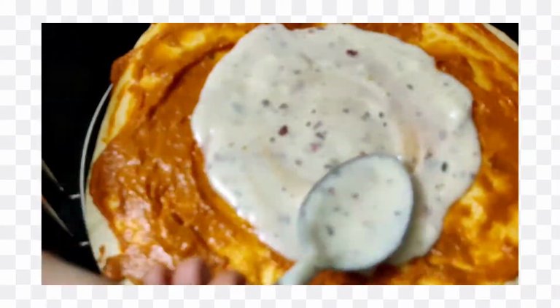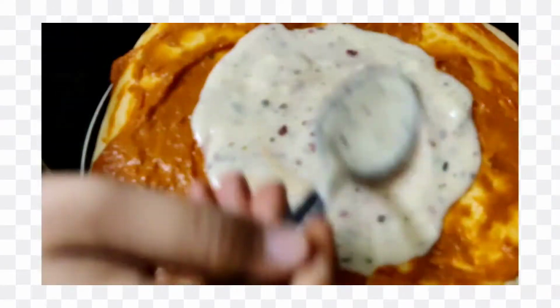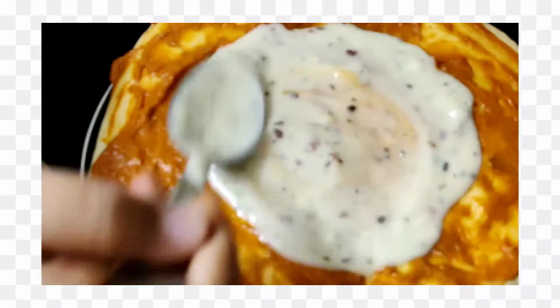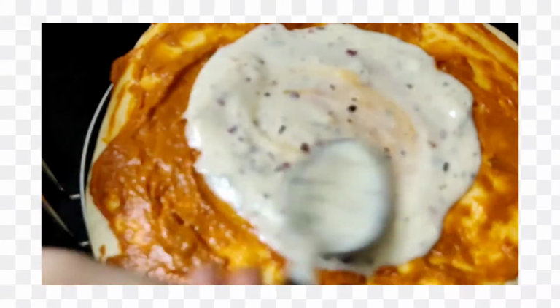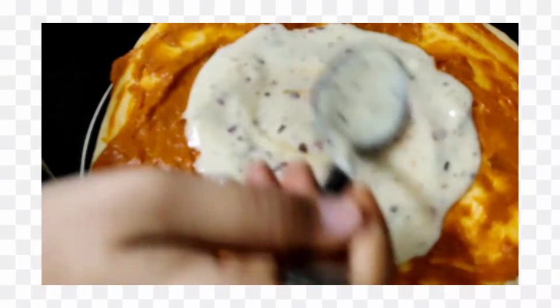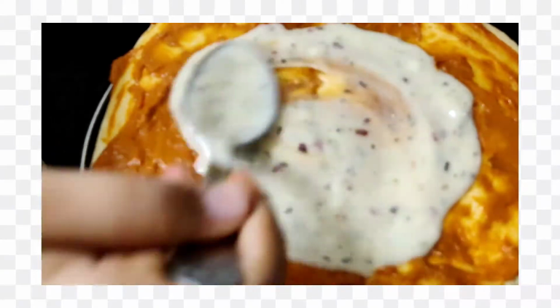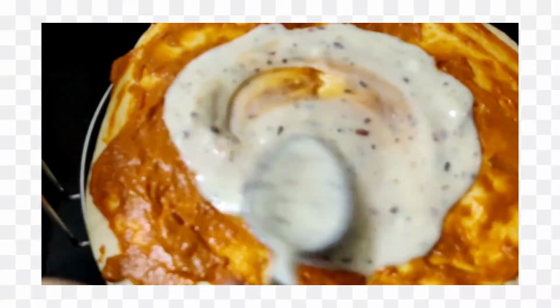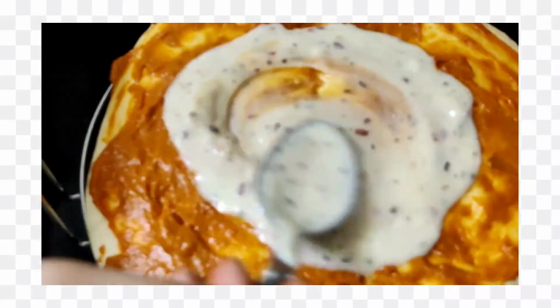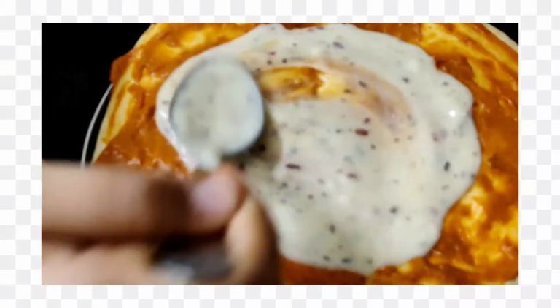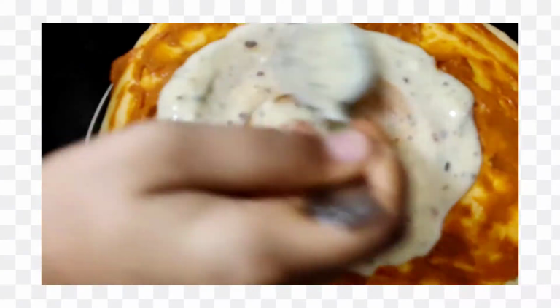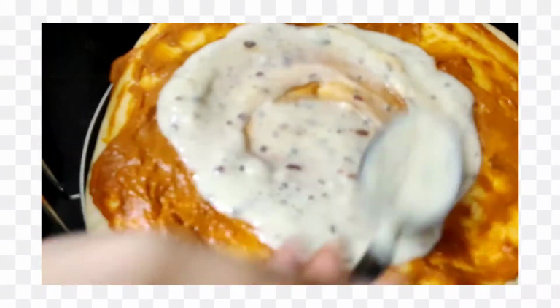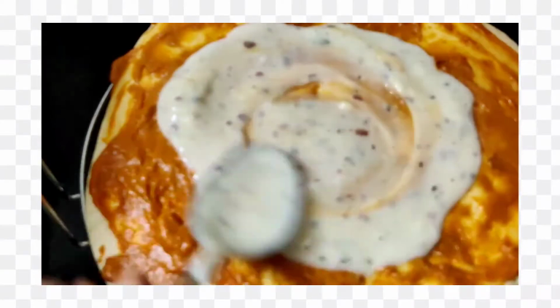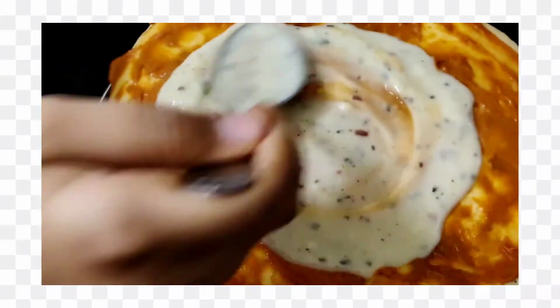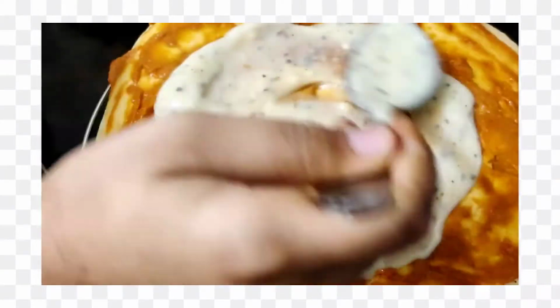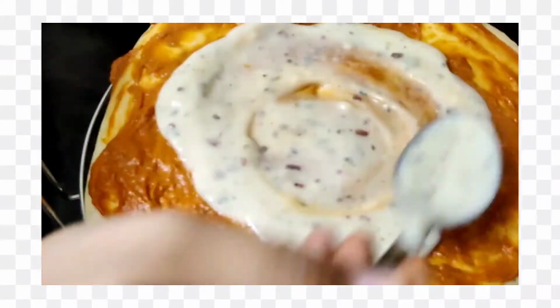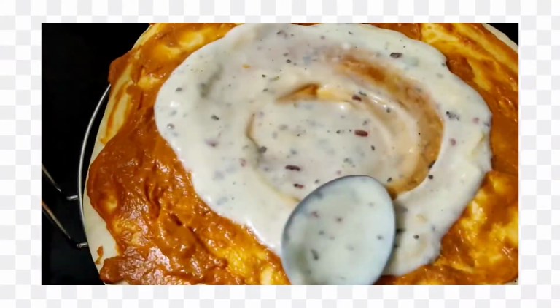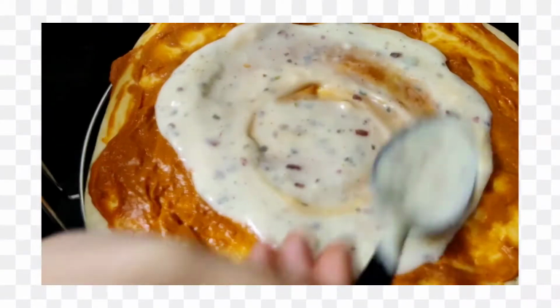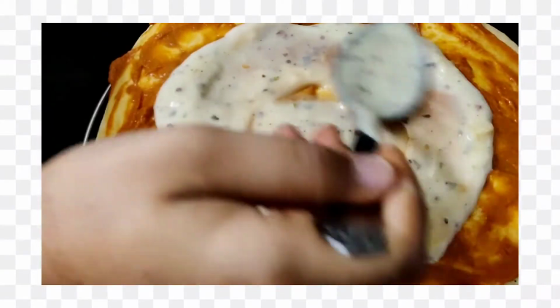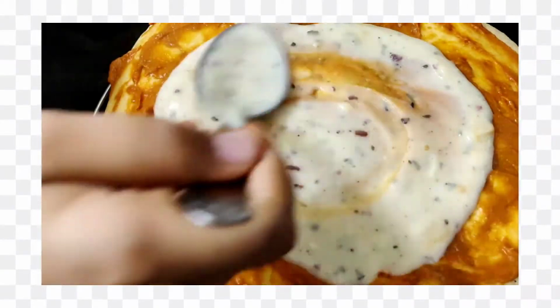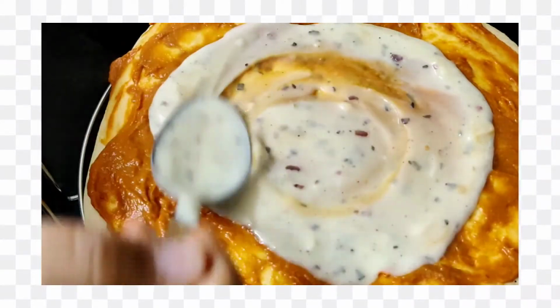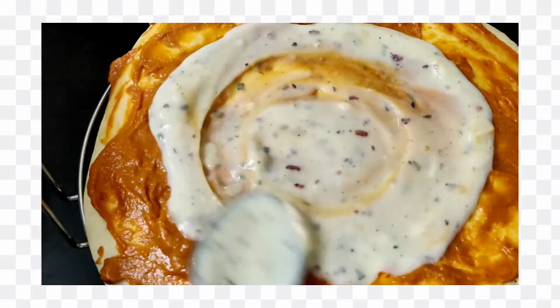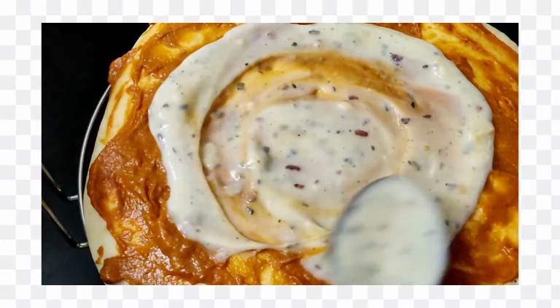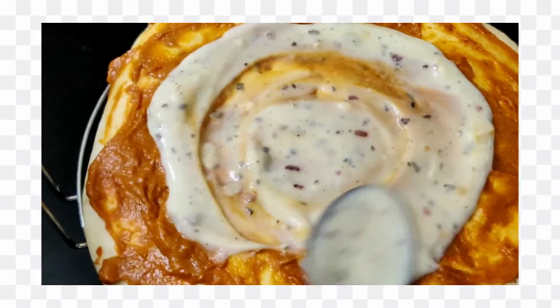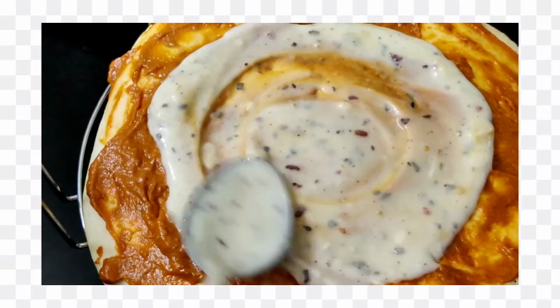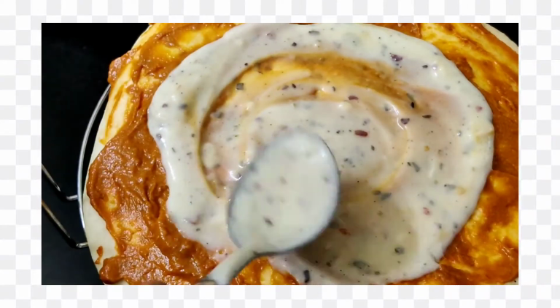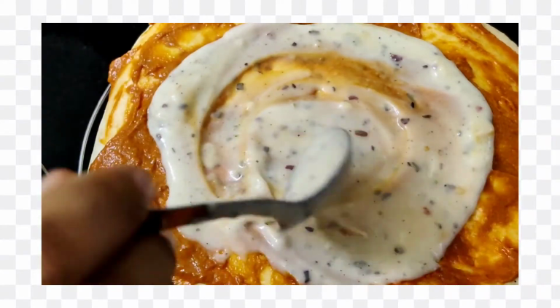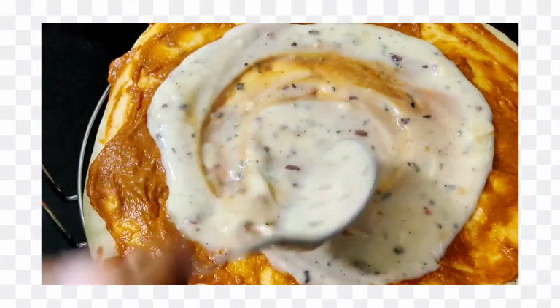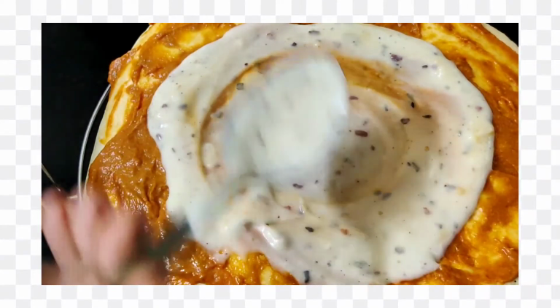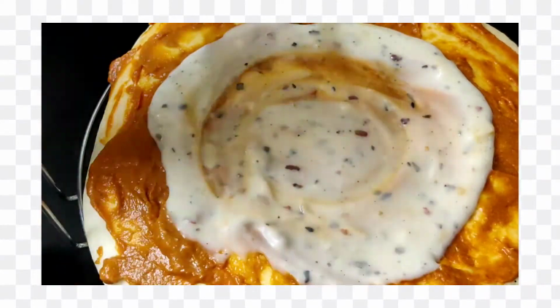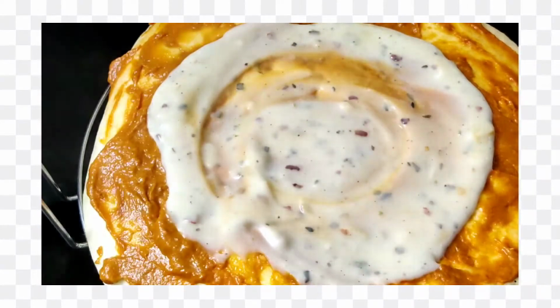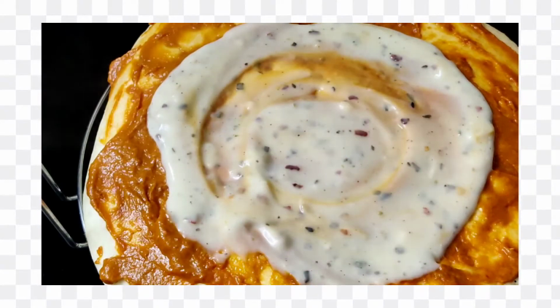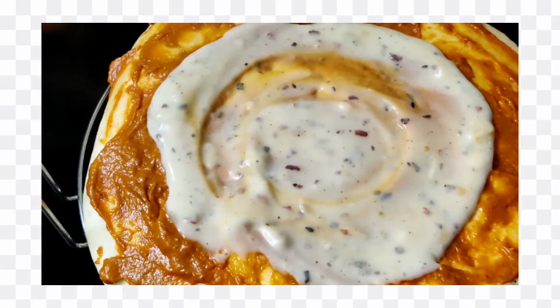If you want to add more white sauce you can add more. I will add a little bit extra.